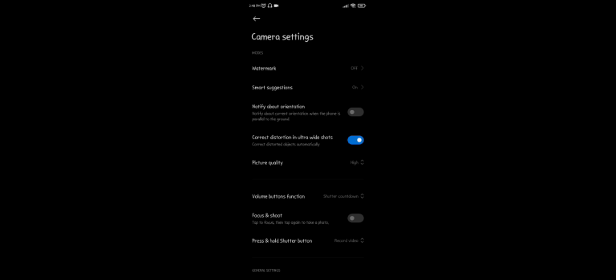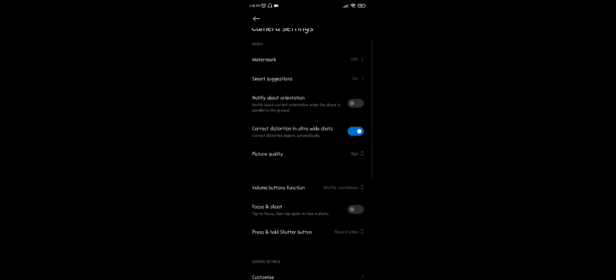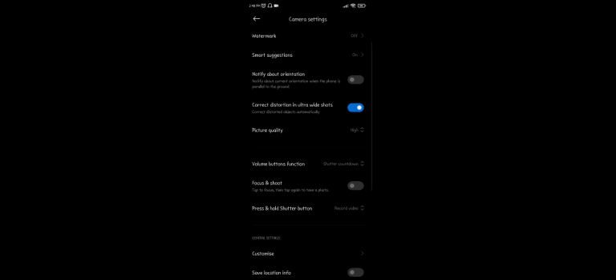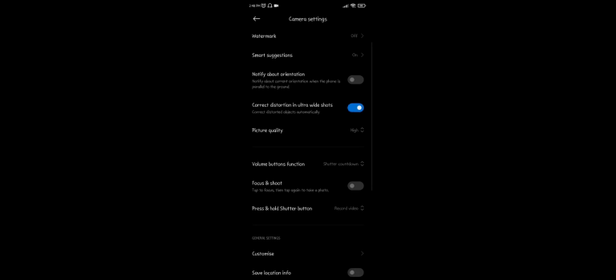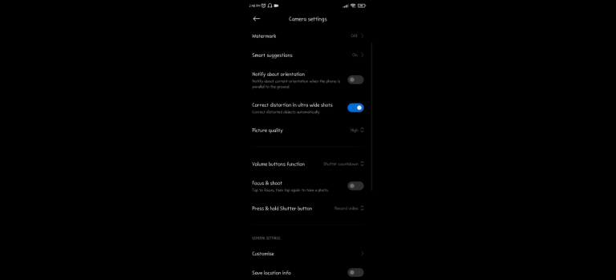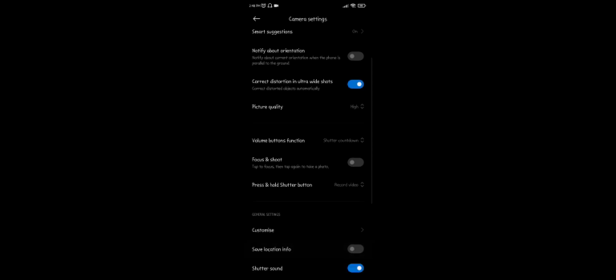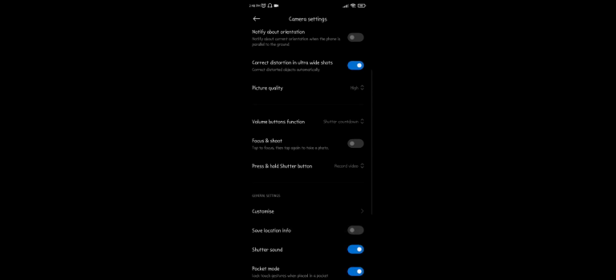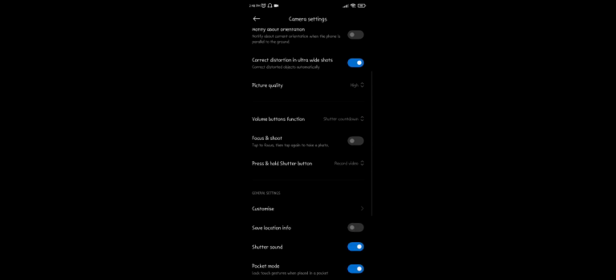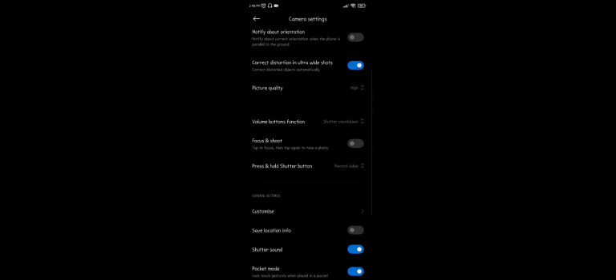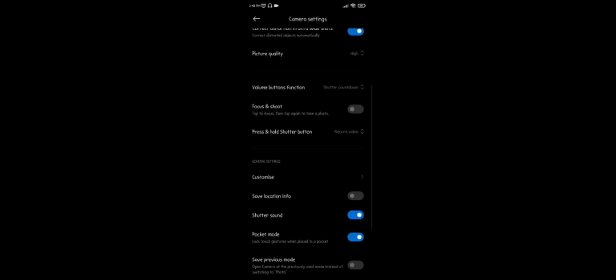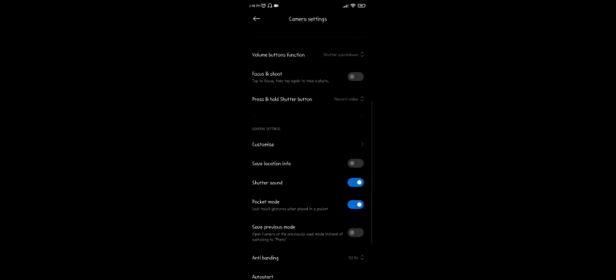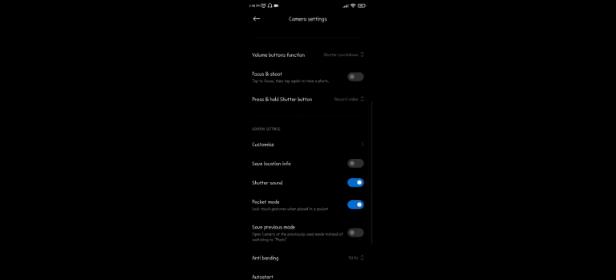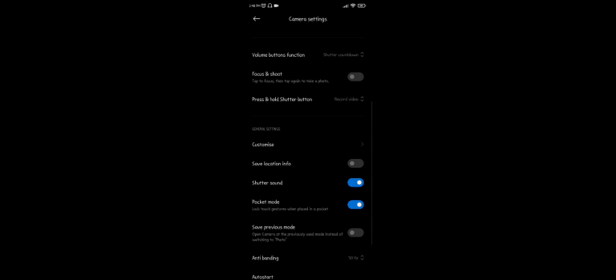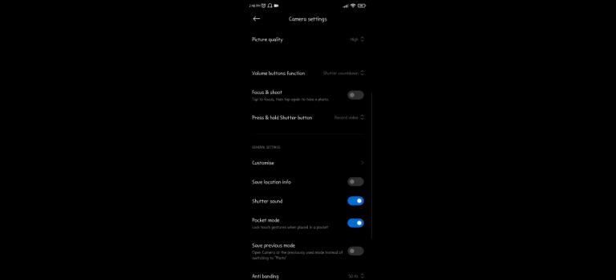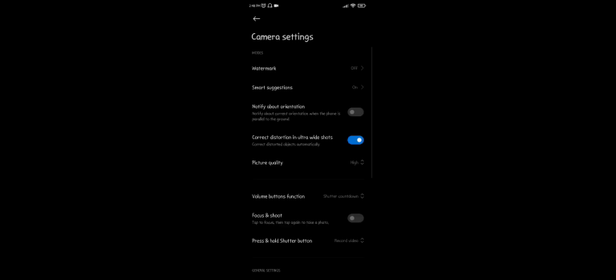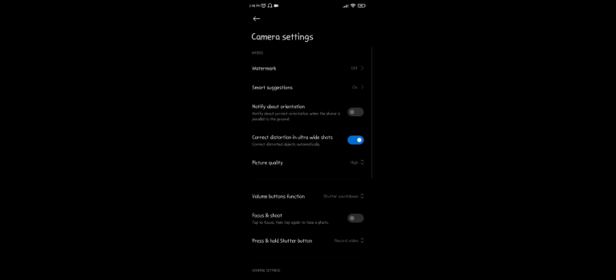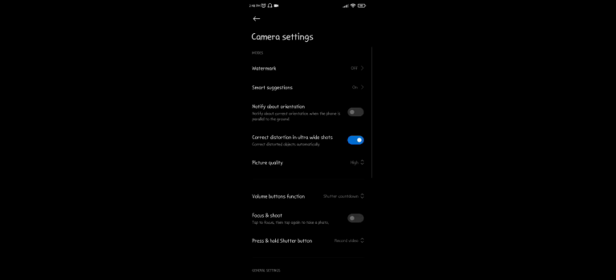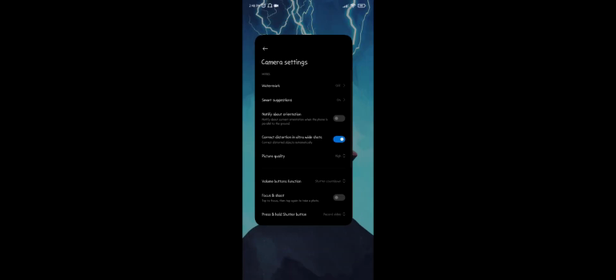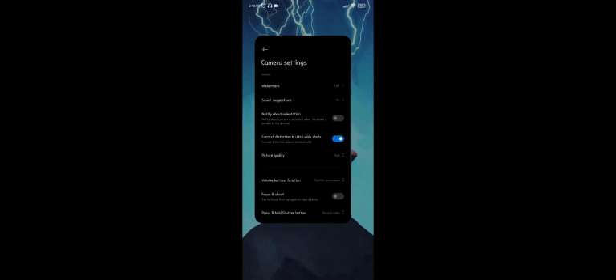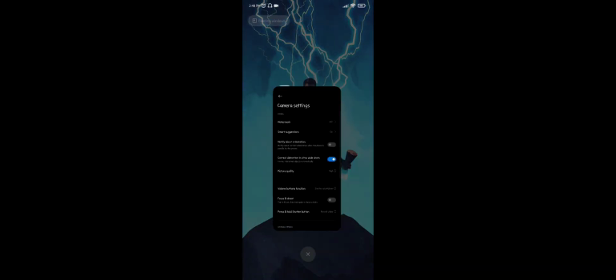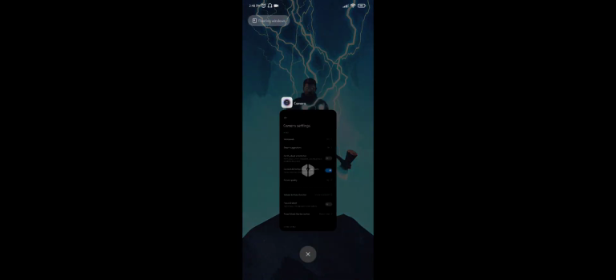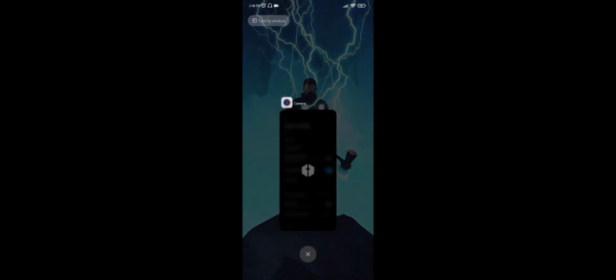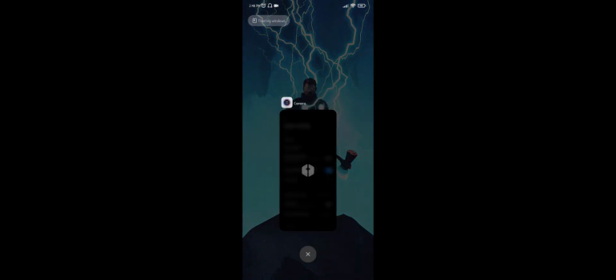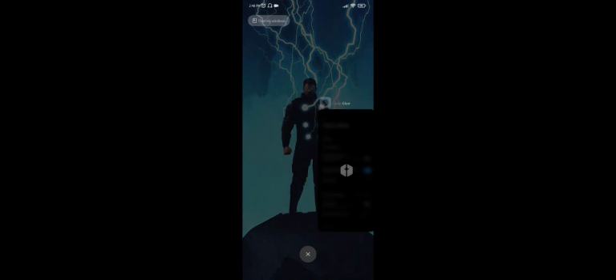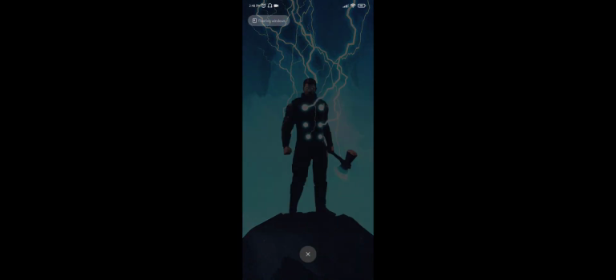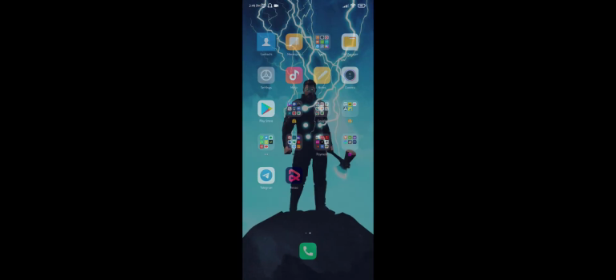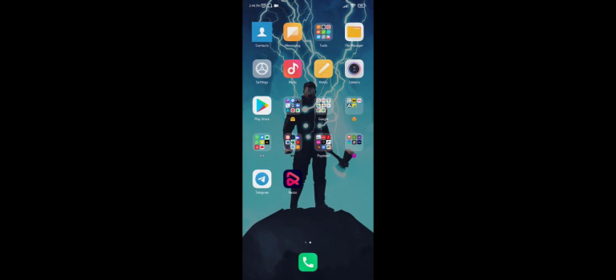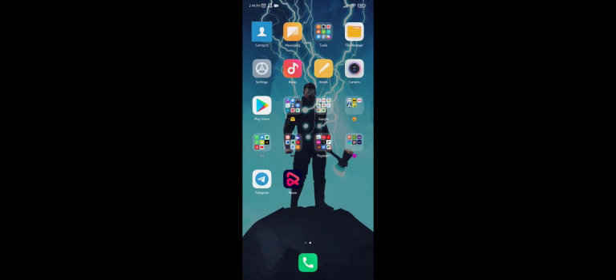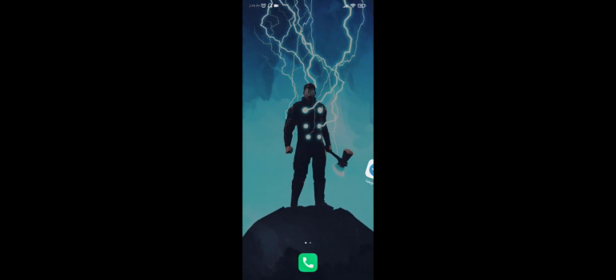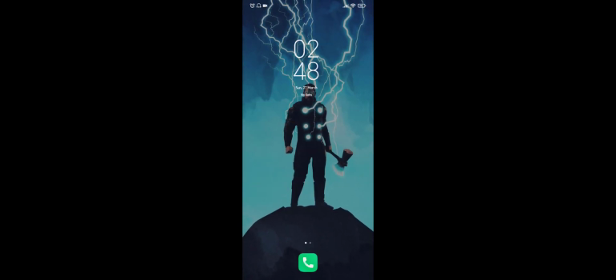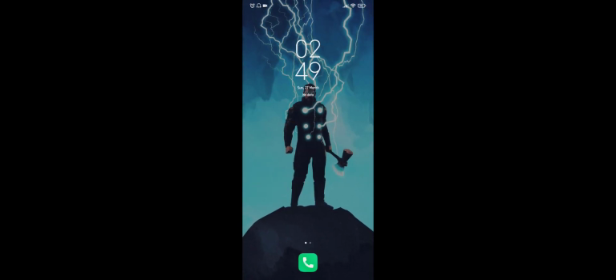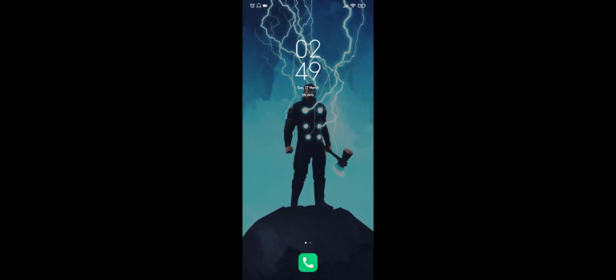This is how you can enable scan QR code by camera. Thank you everyone.